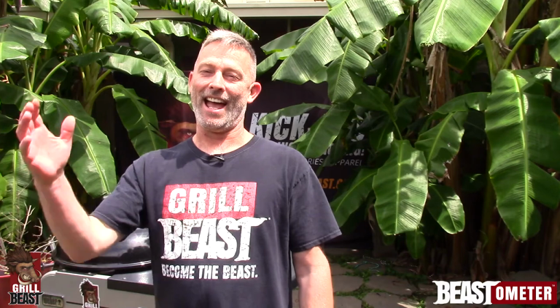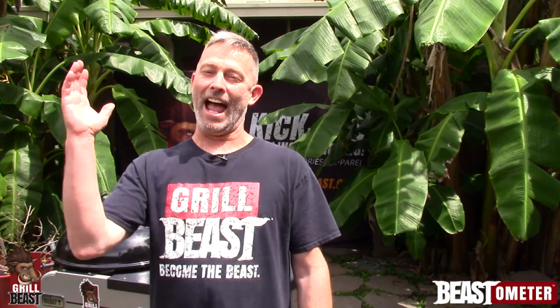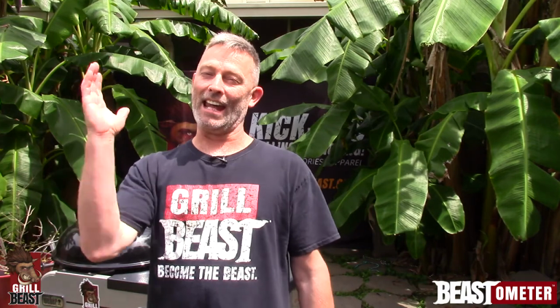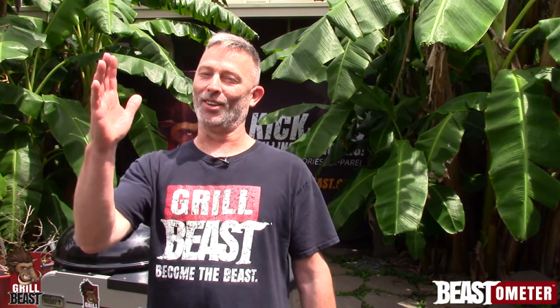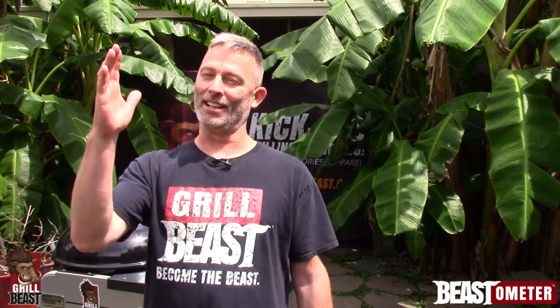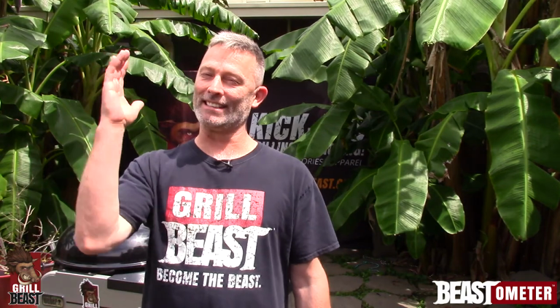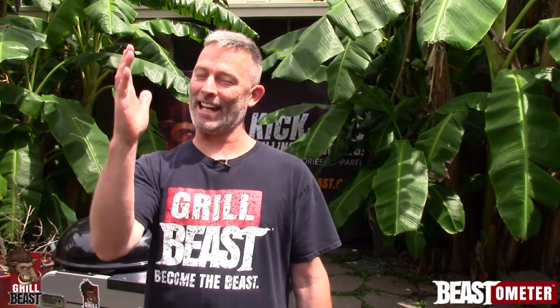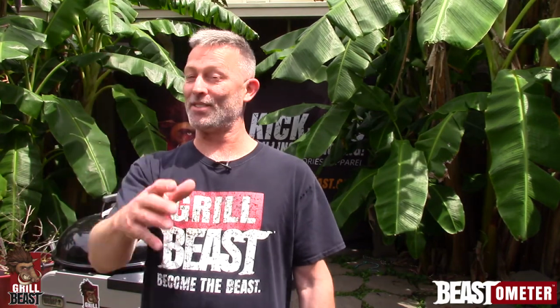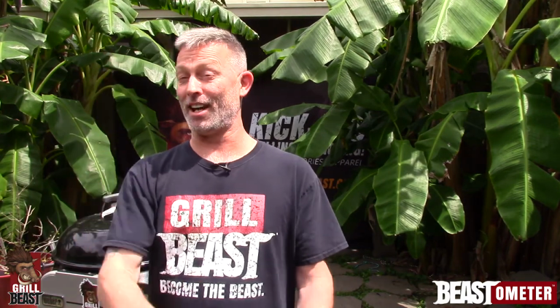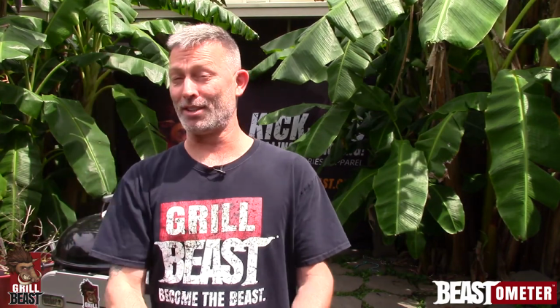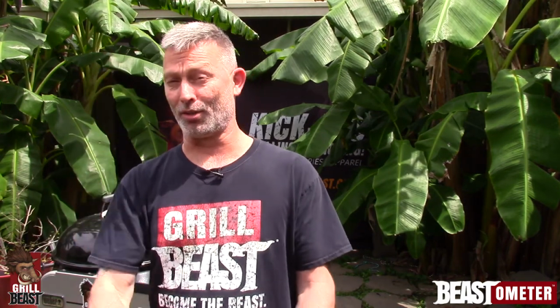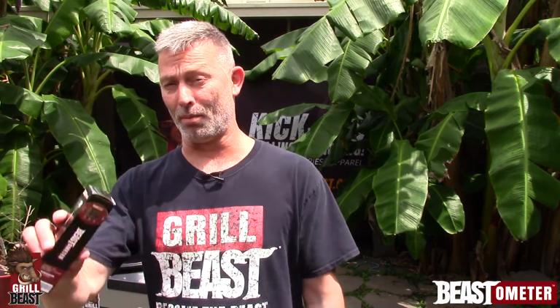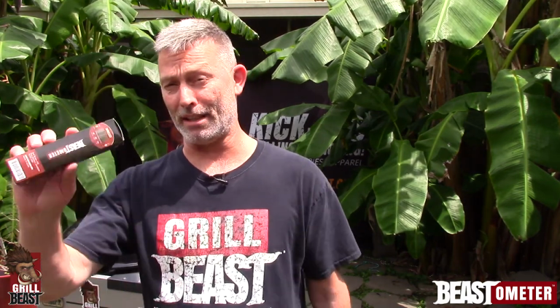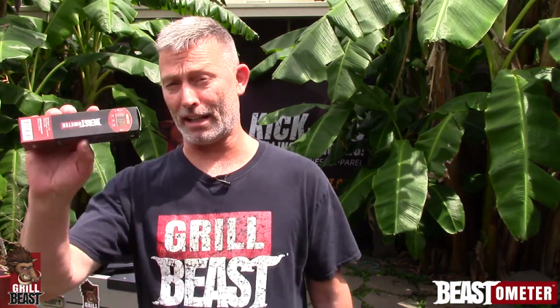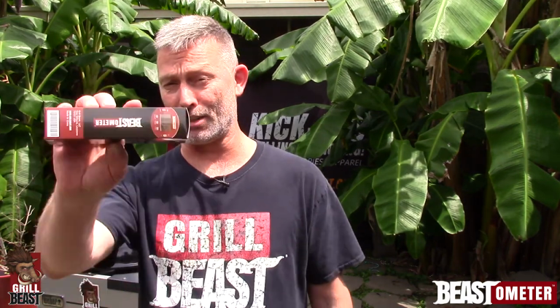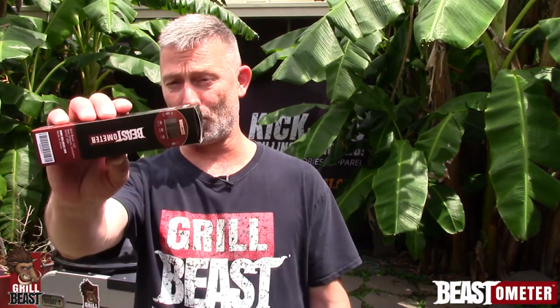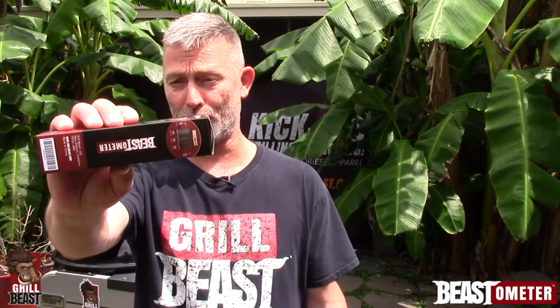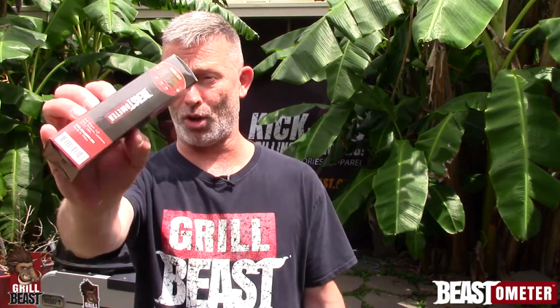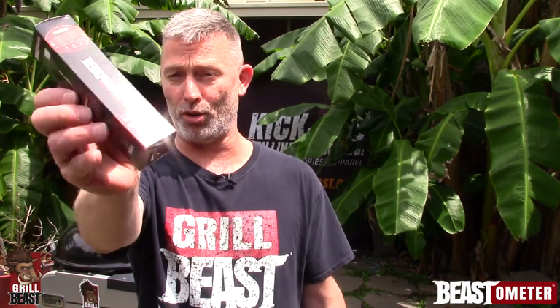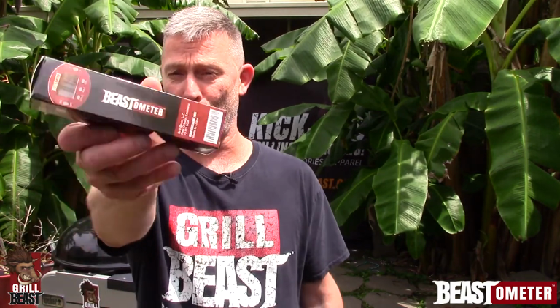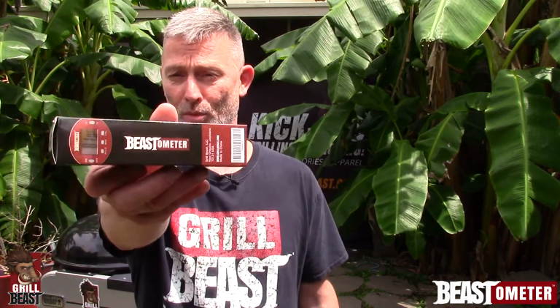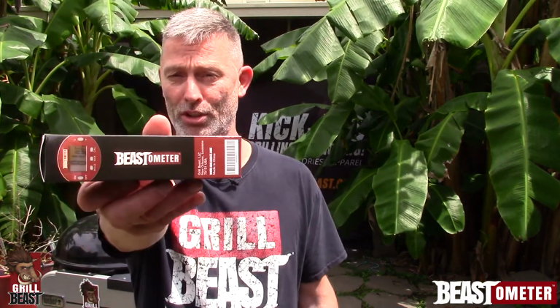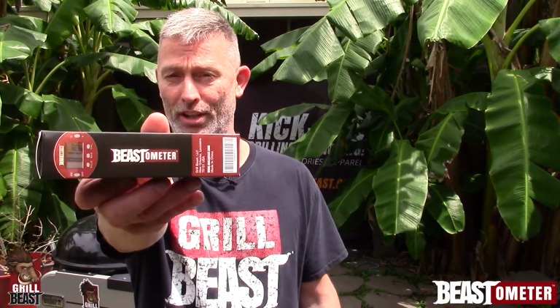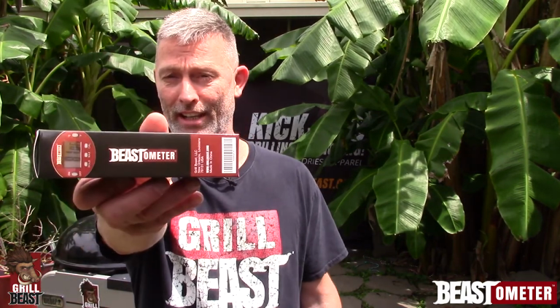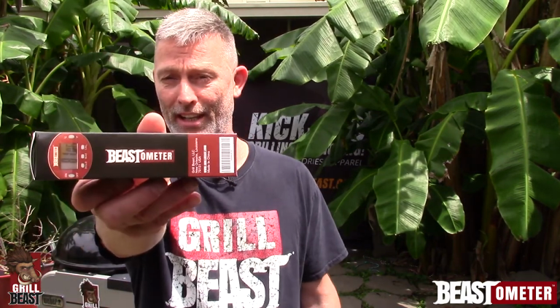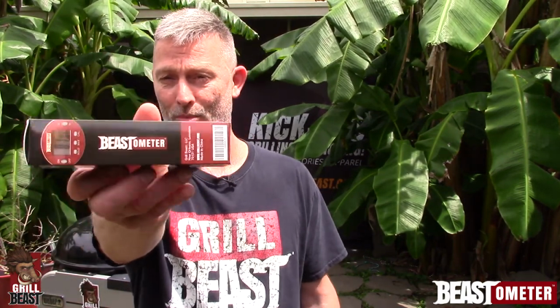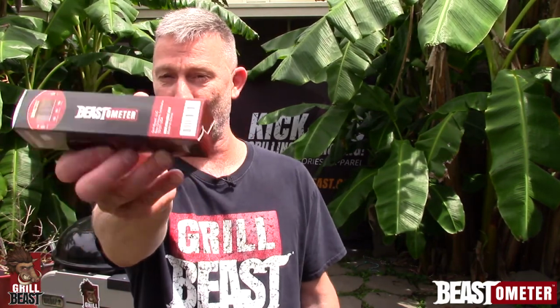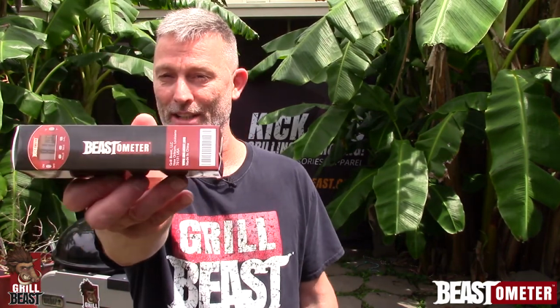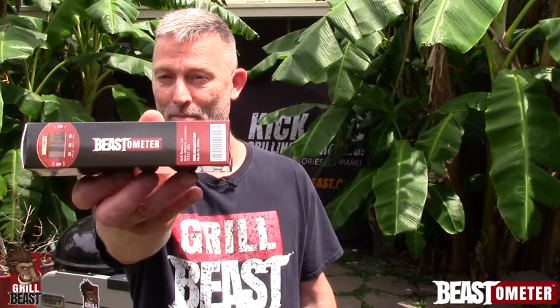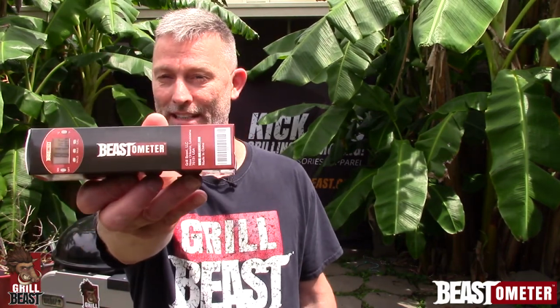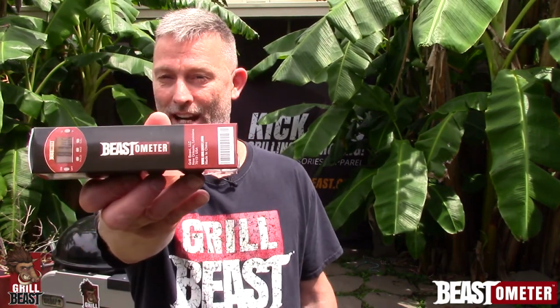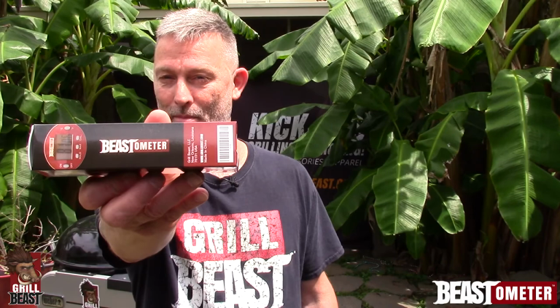How are you doing? This is Dave Johnson with GrillBeasts. I just want to show you what you're going to get when you get your Beastometer.